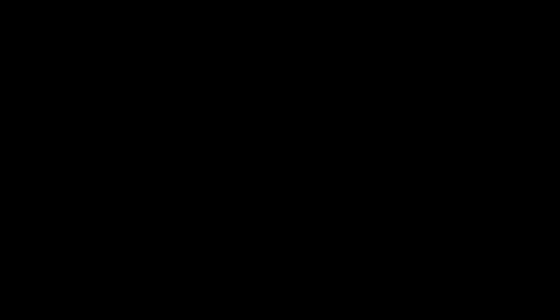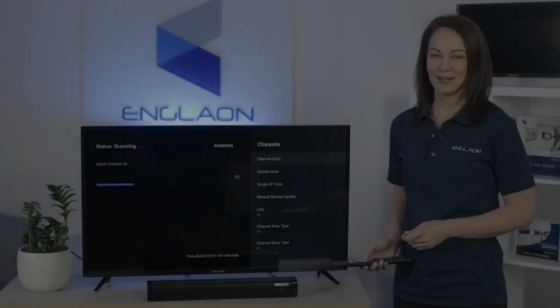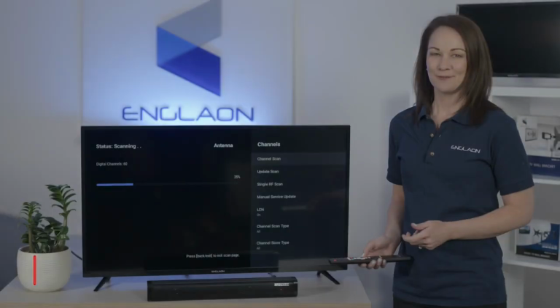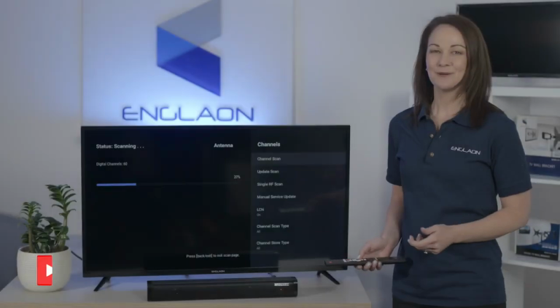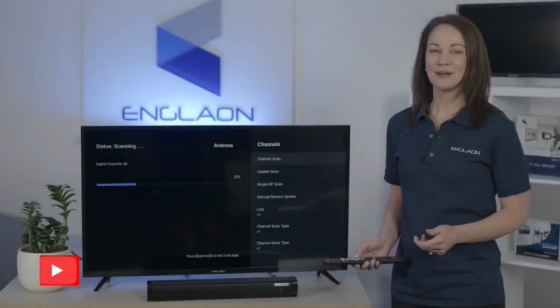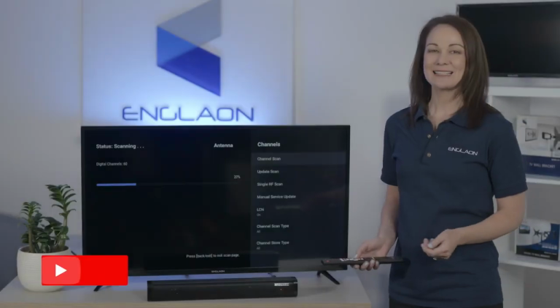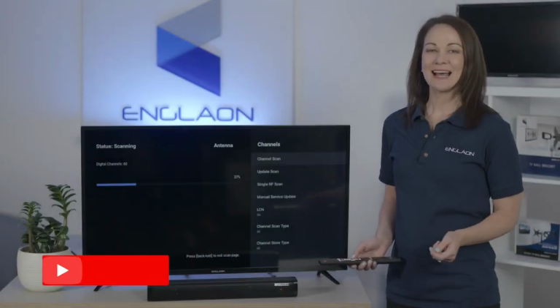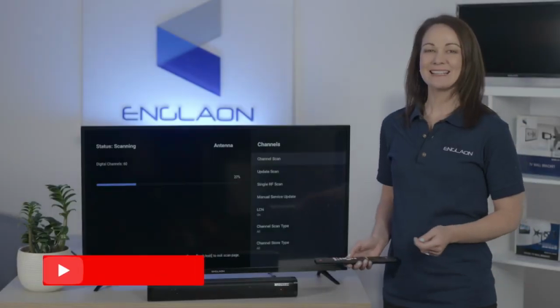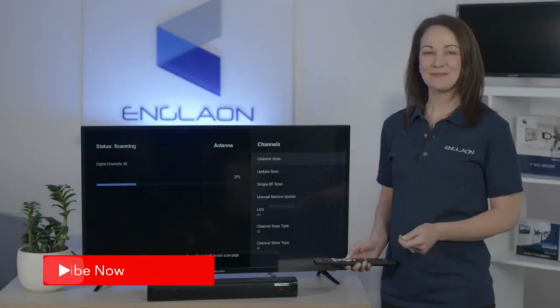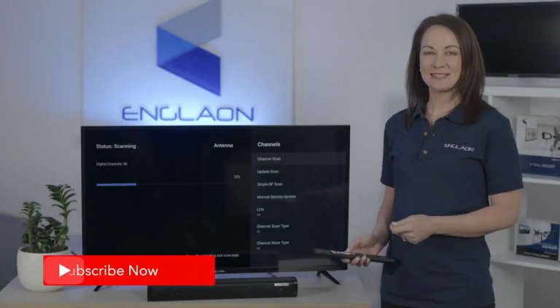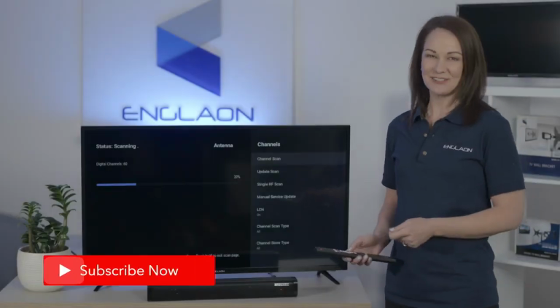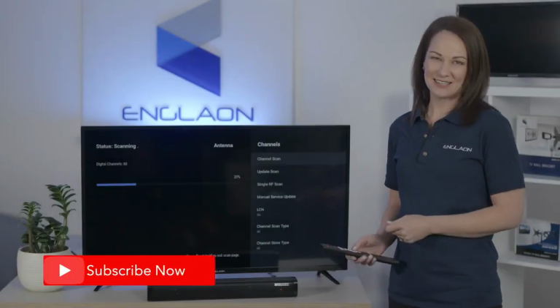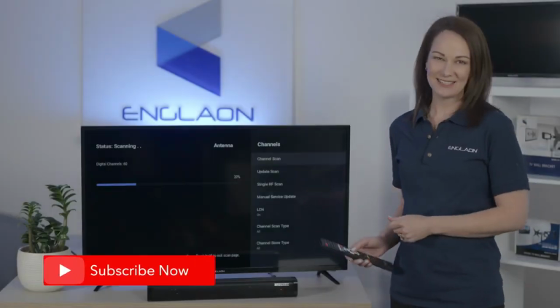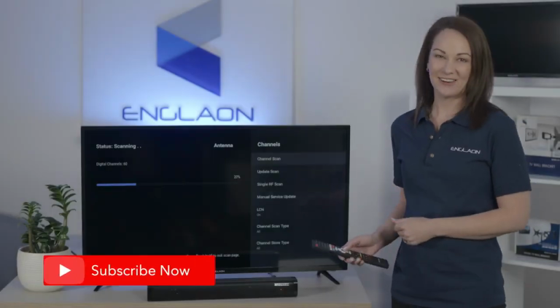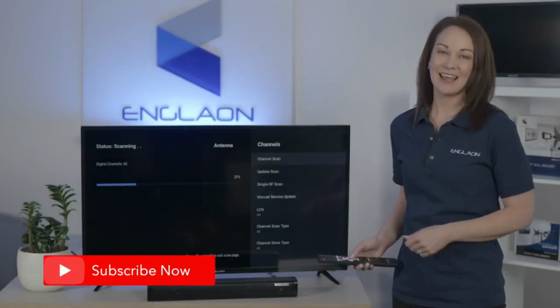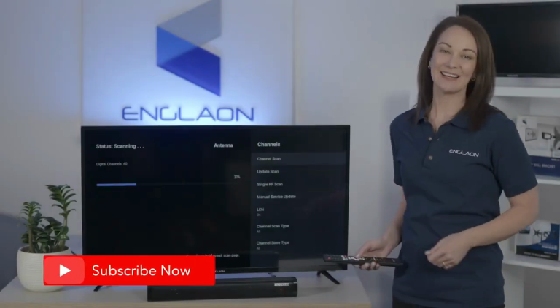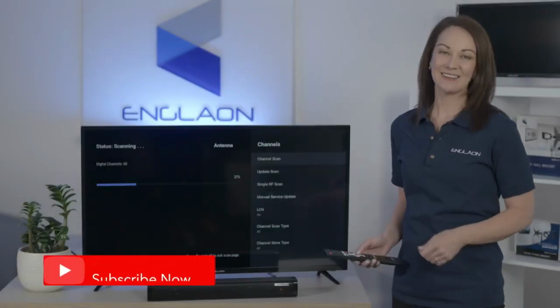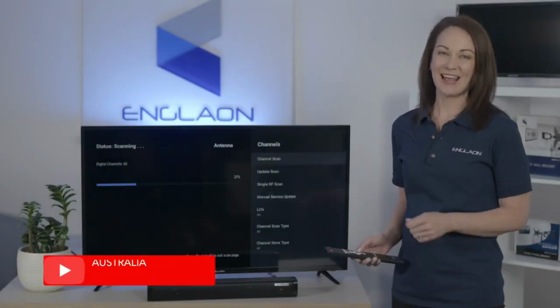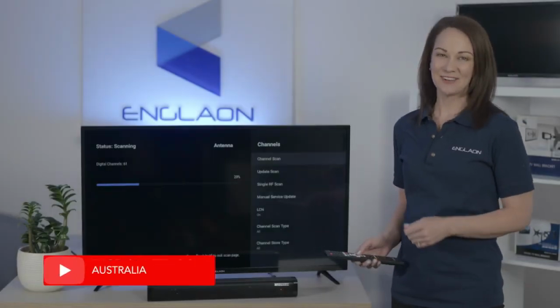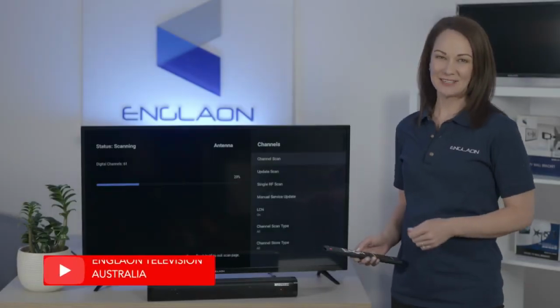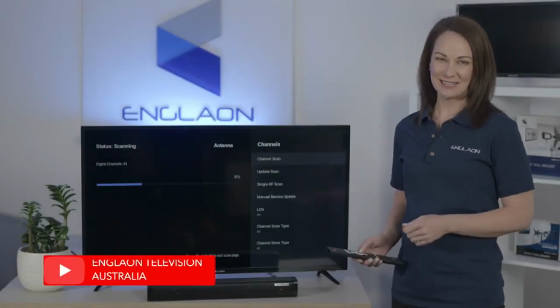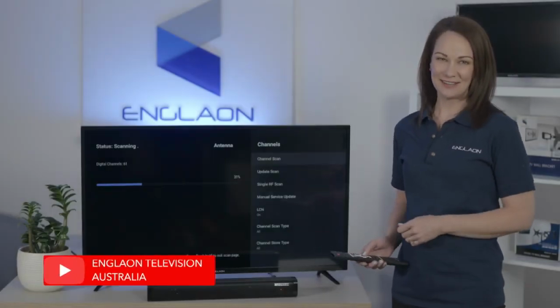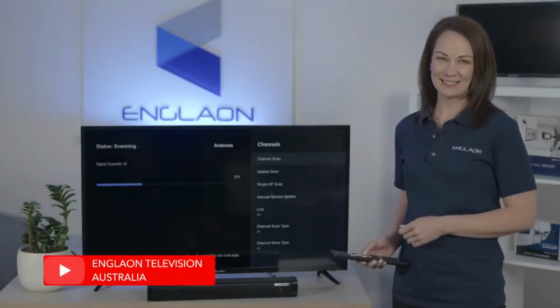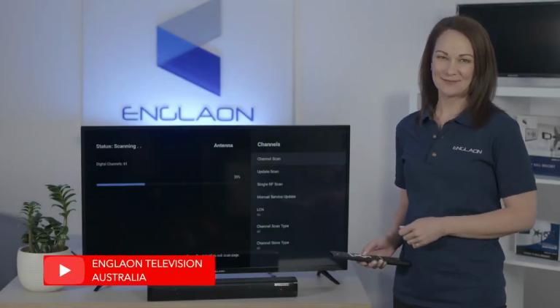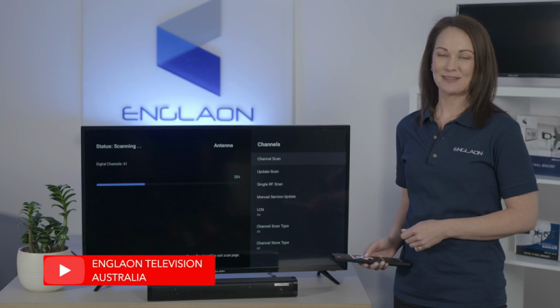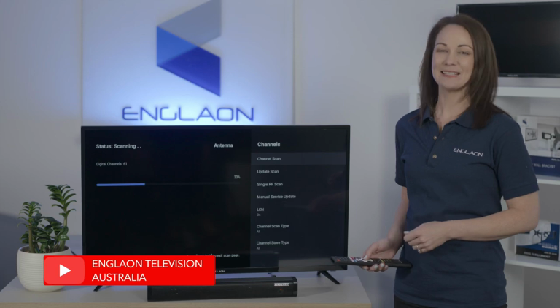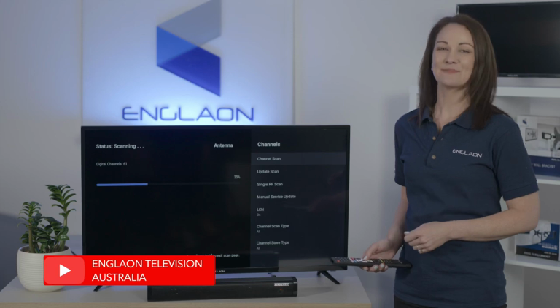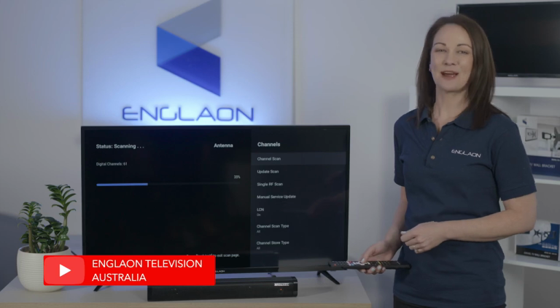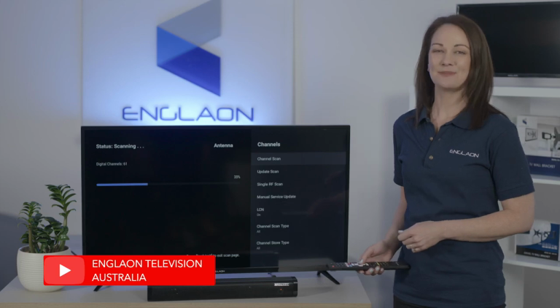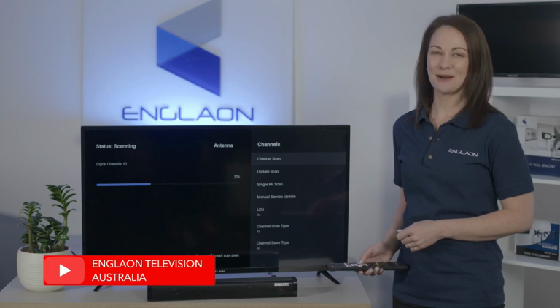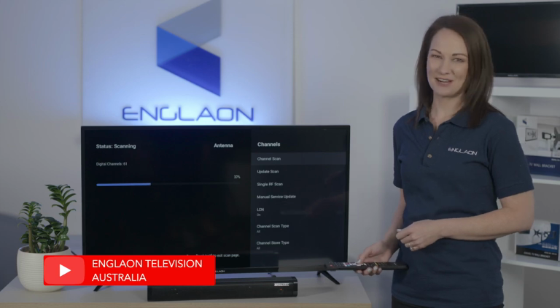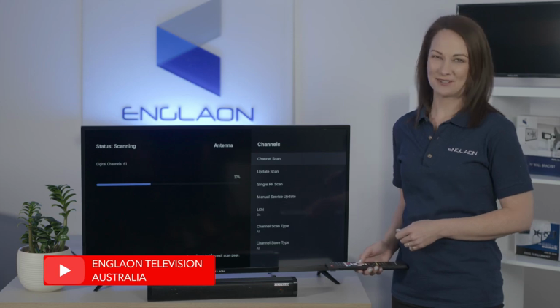For more exciting tips and tricks on Englon Android TVs, please subscribe to our channel.